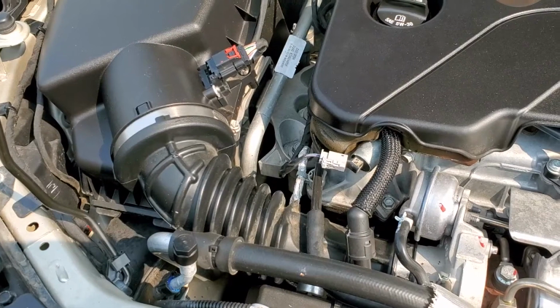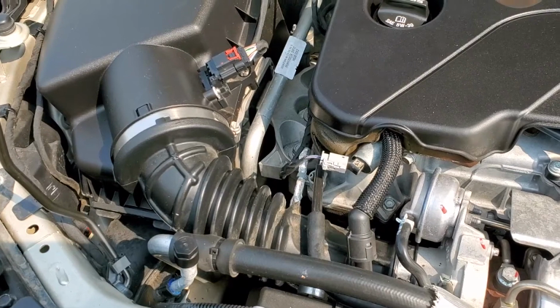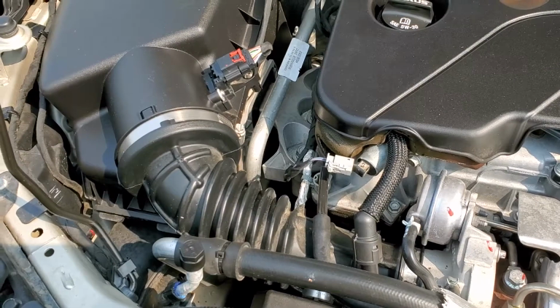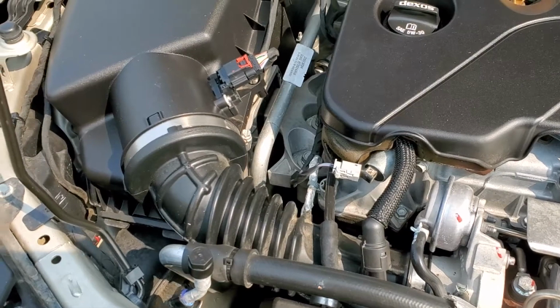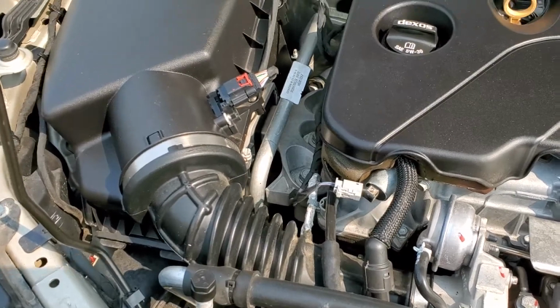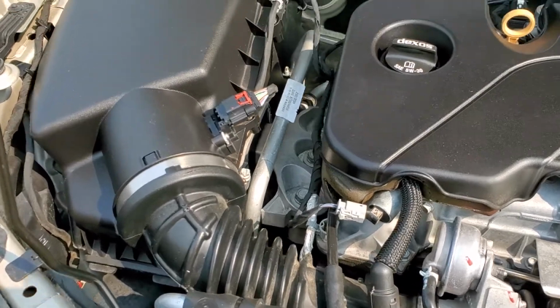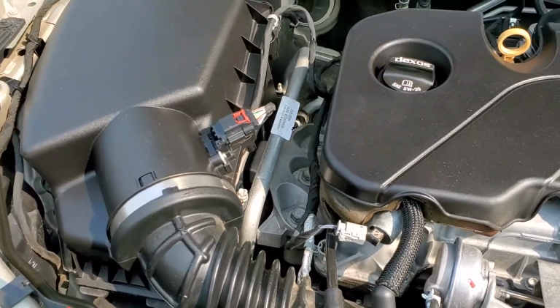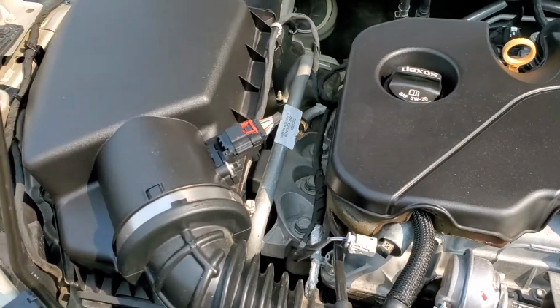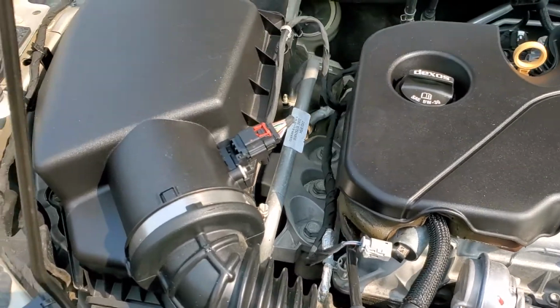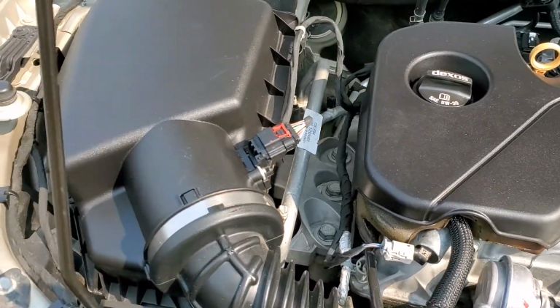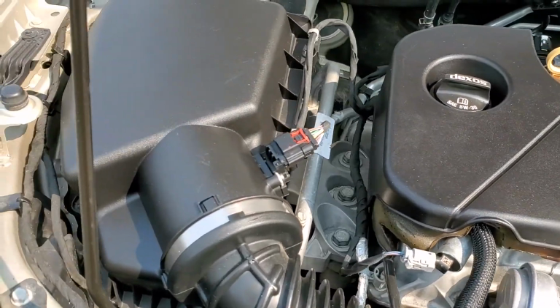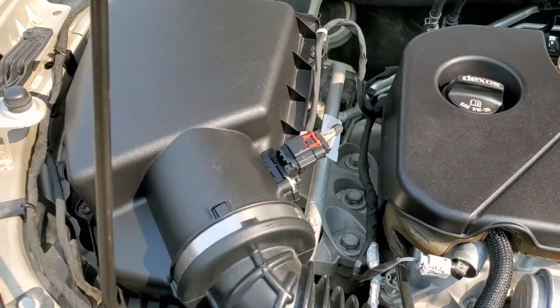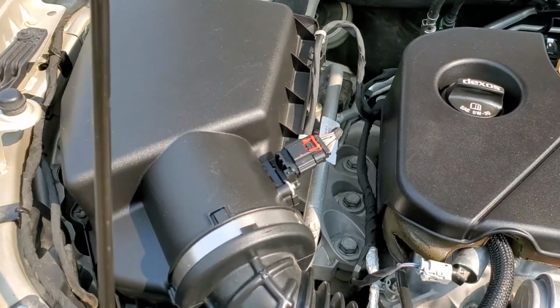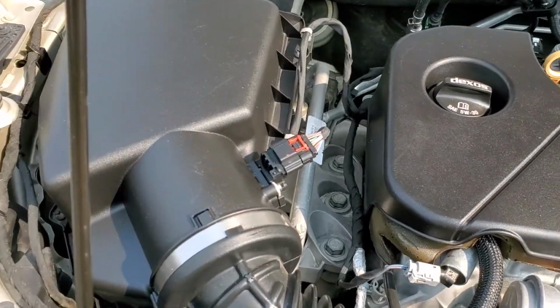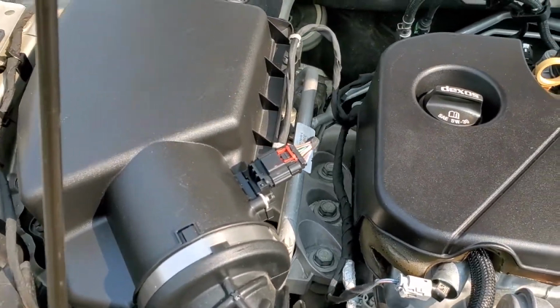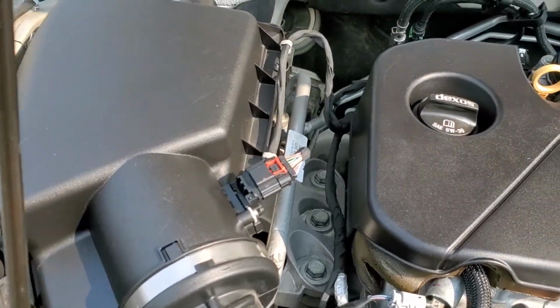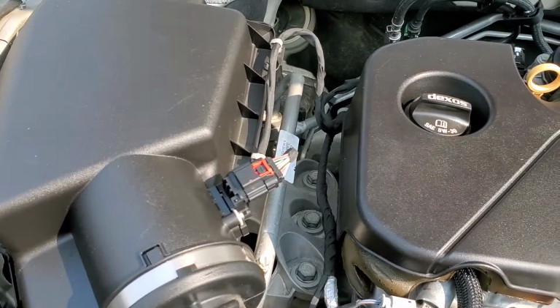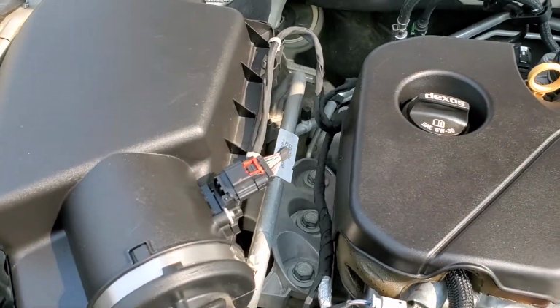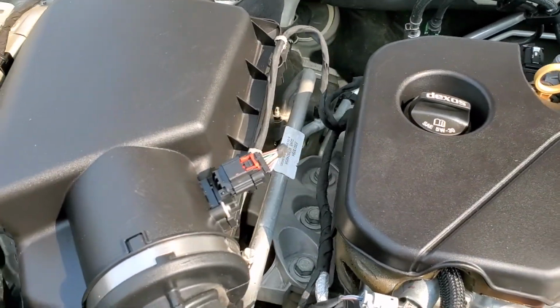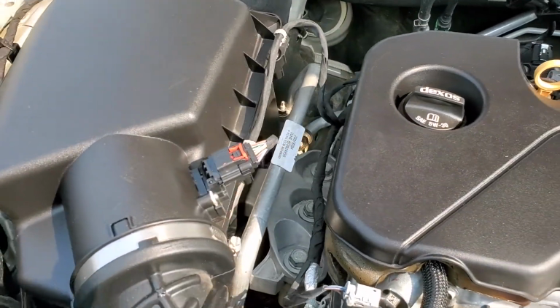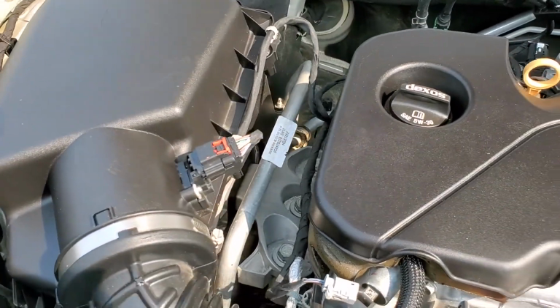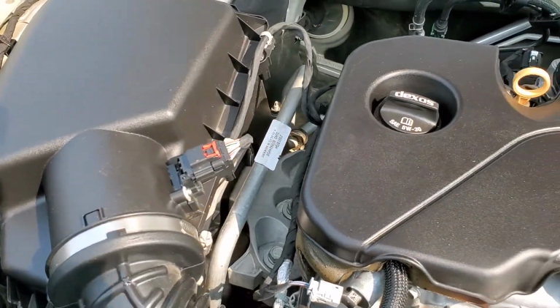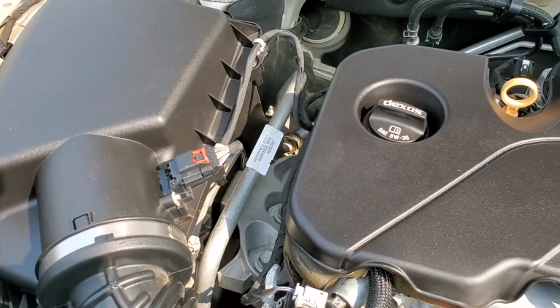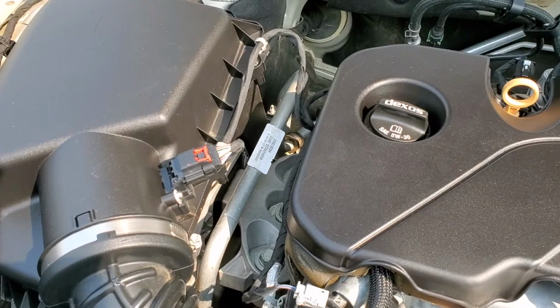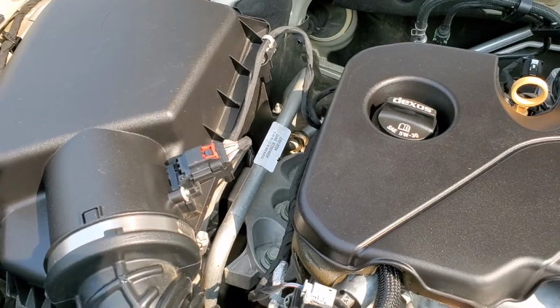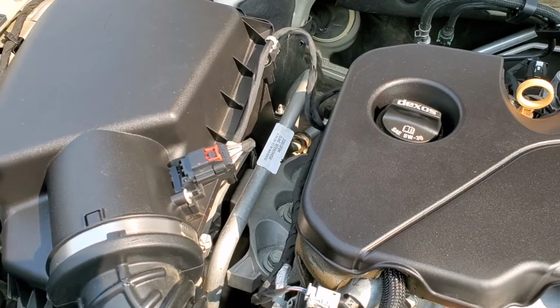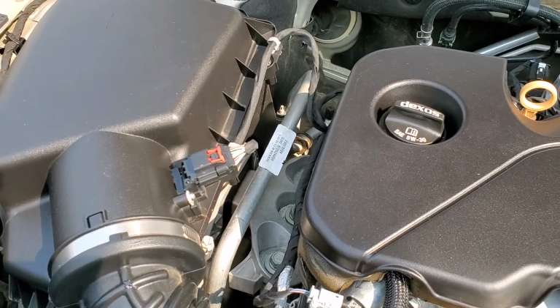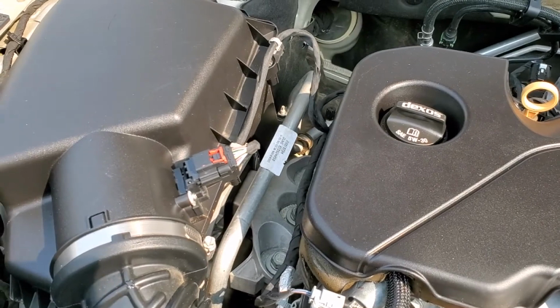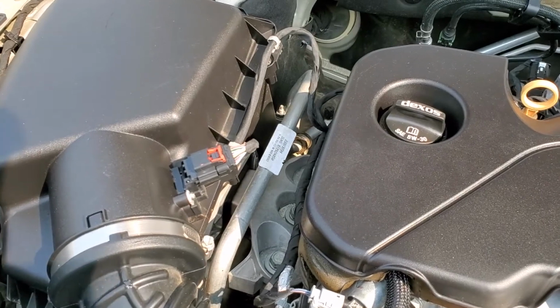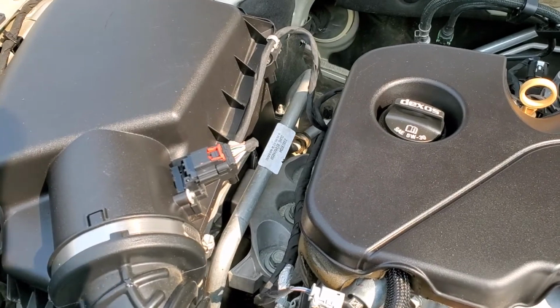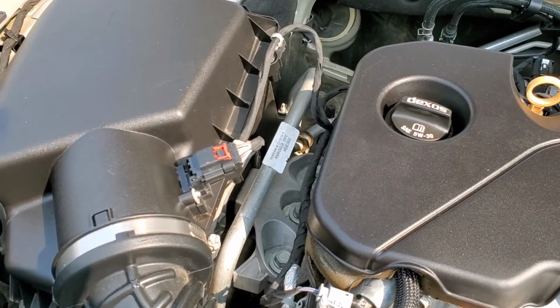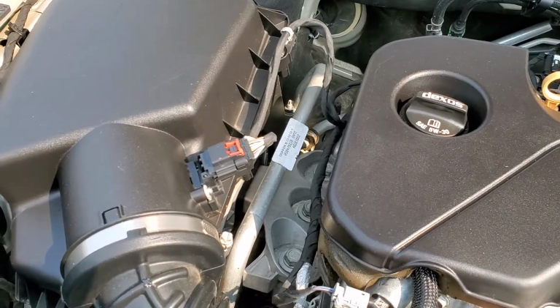Today we're going to make a quick video of how to remove the mass airflow sensor from this 2016 Chevy Malibu.